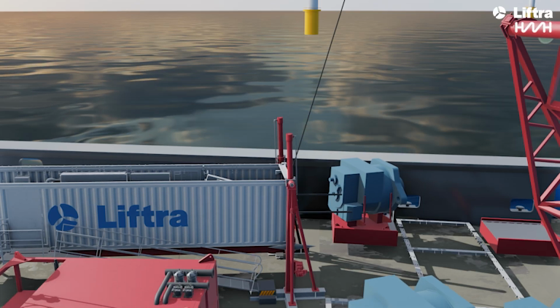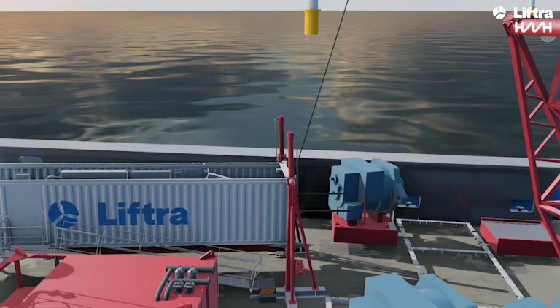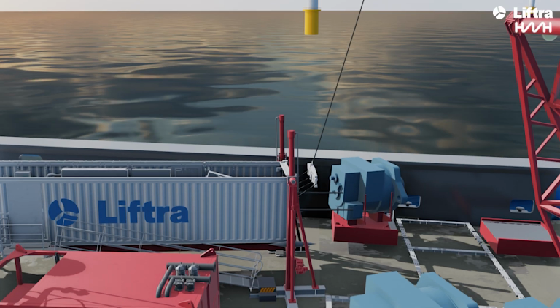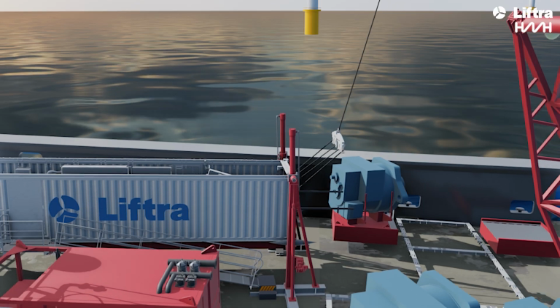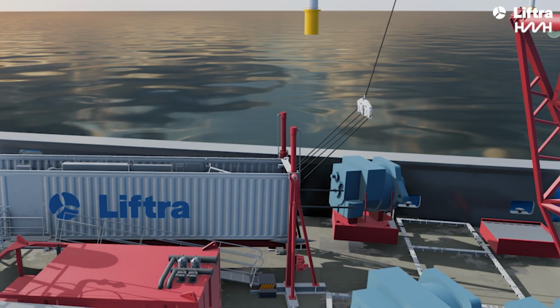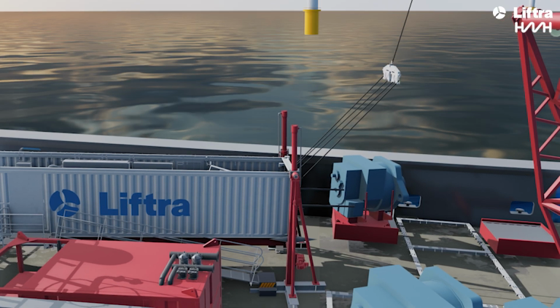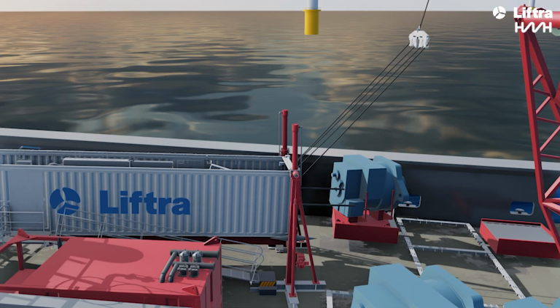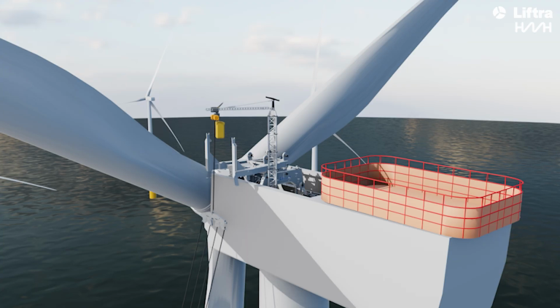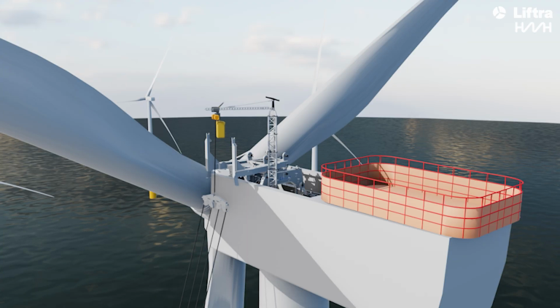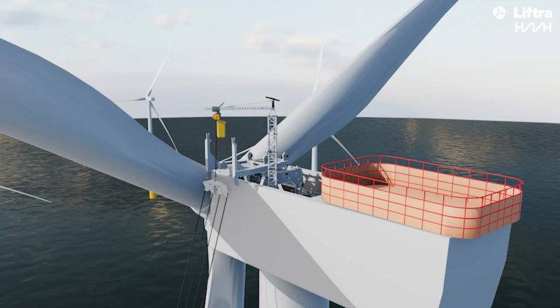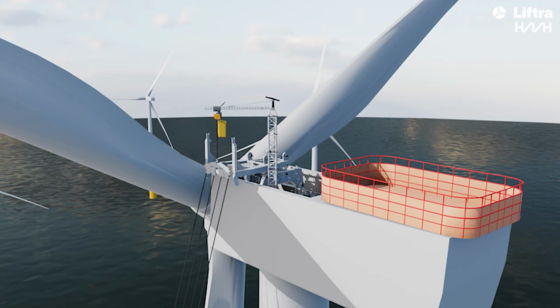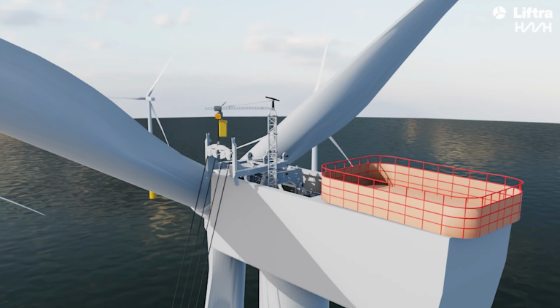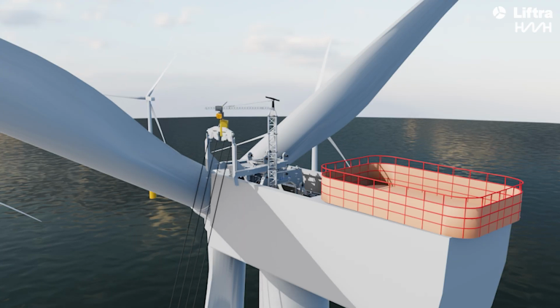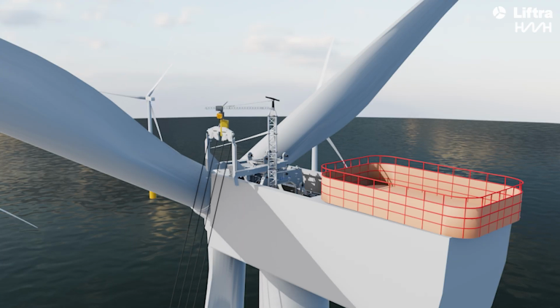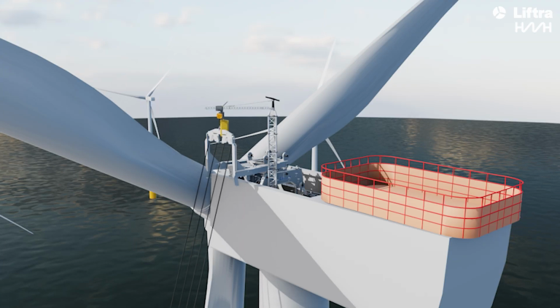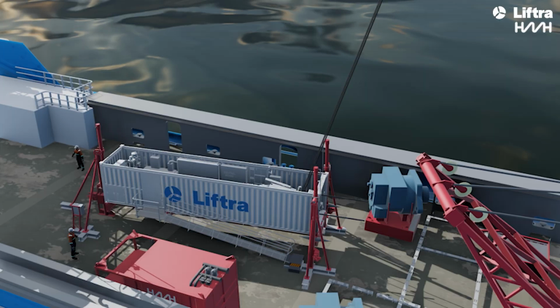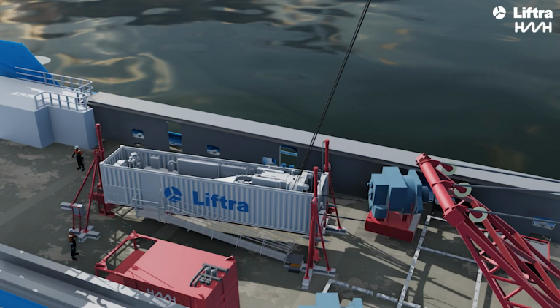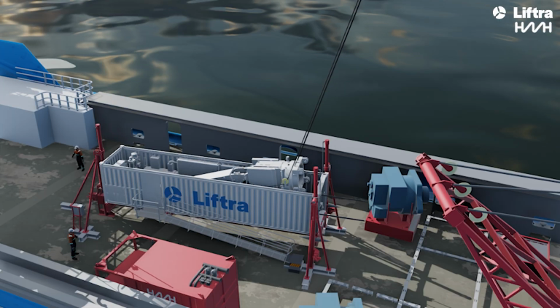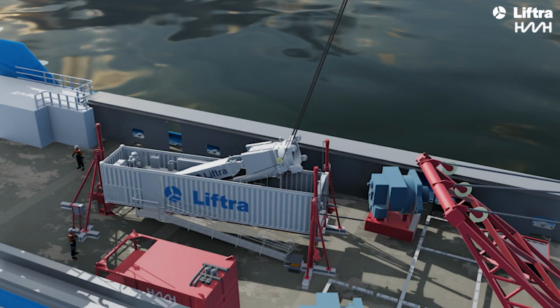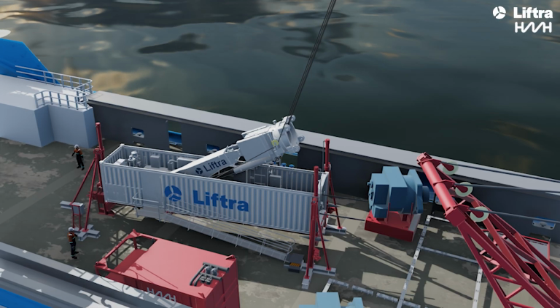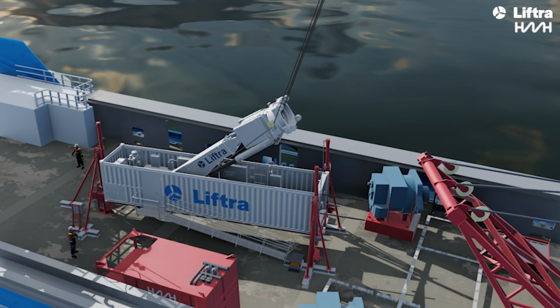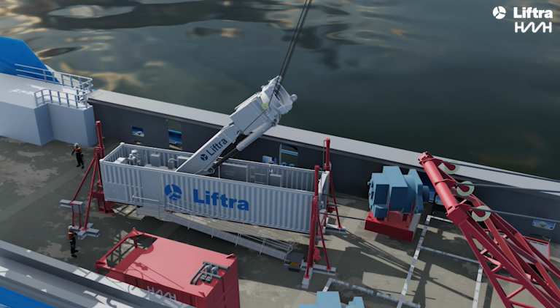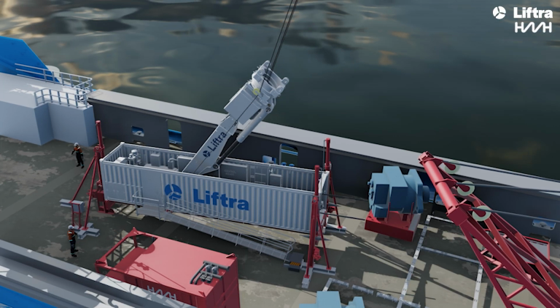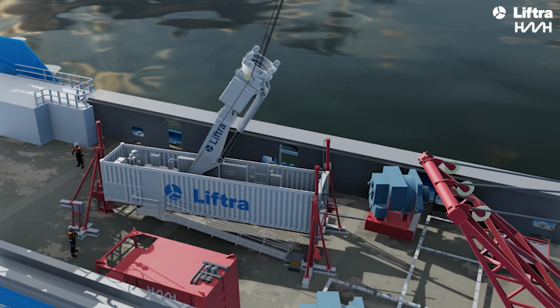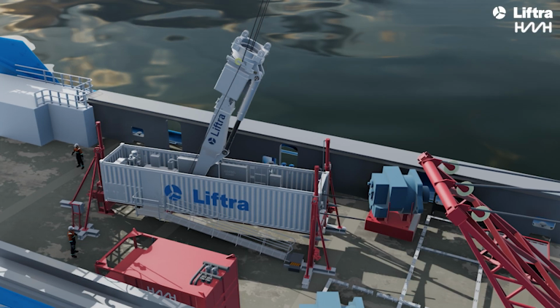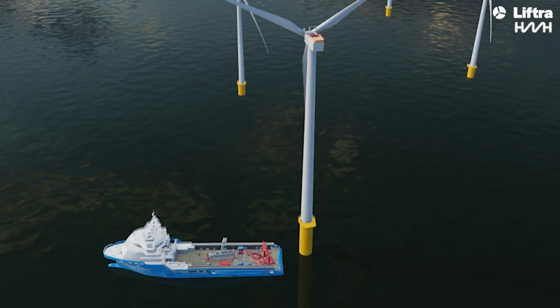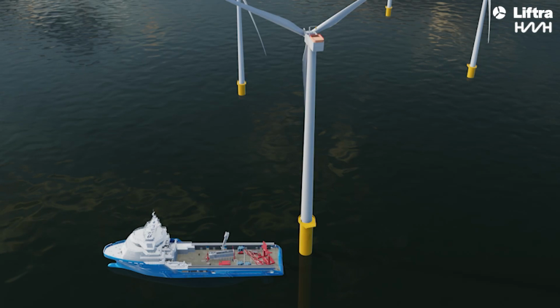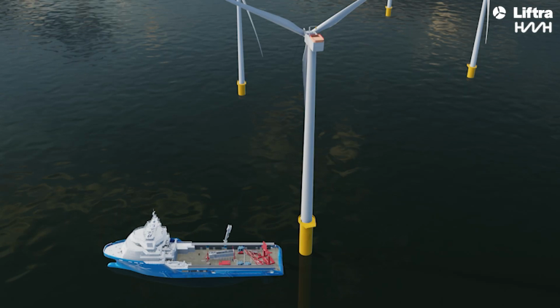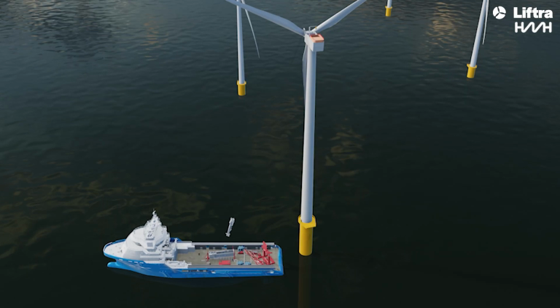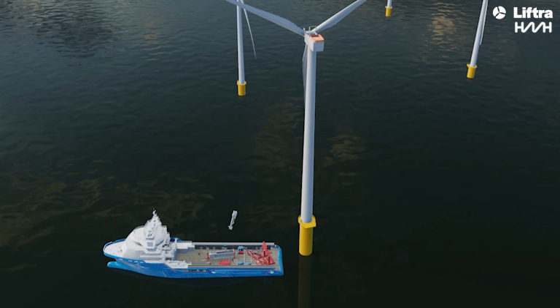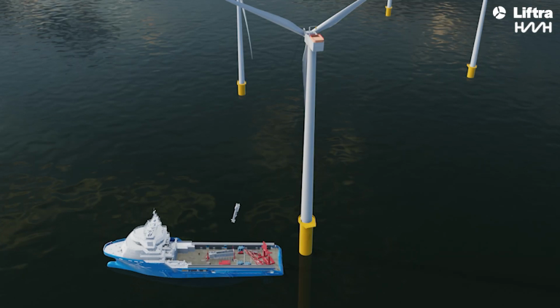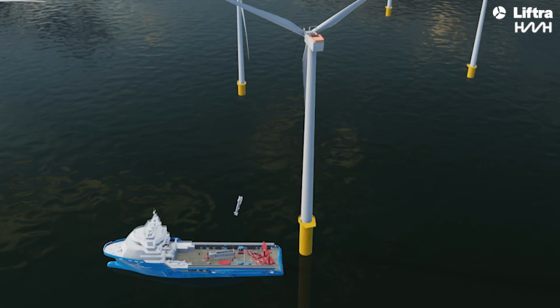The hoist block carrying the crane's wires is lifted into position, and the crane is hoisted up to the nacelle using its own wires.